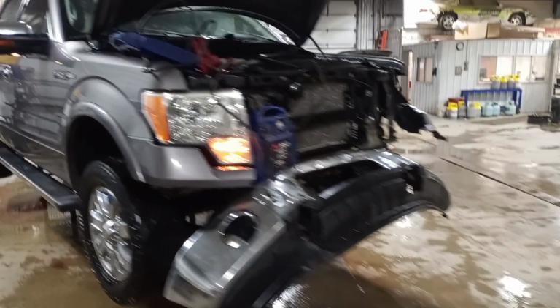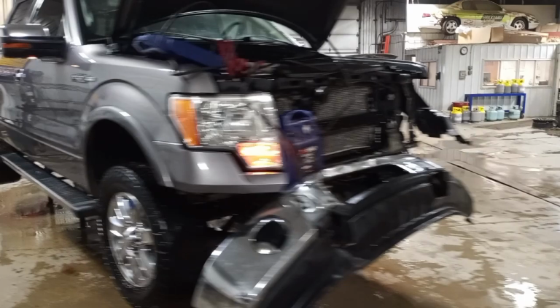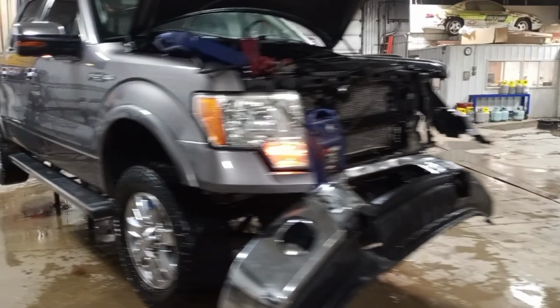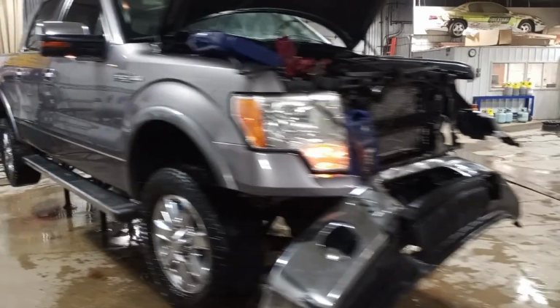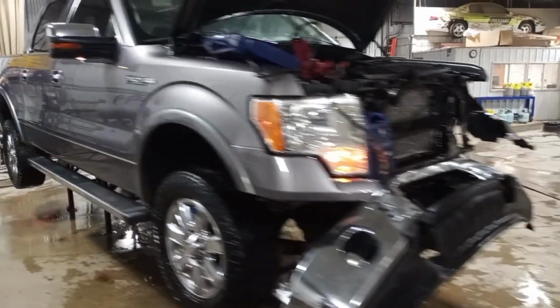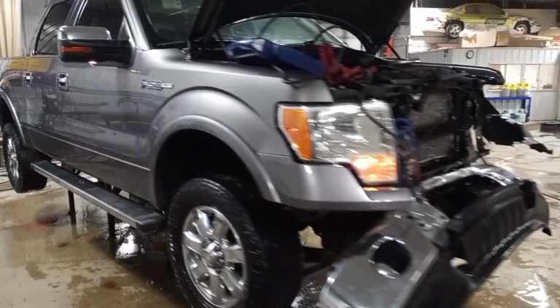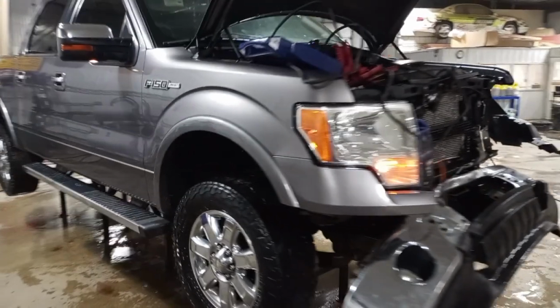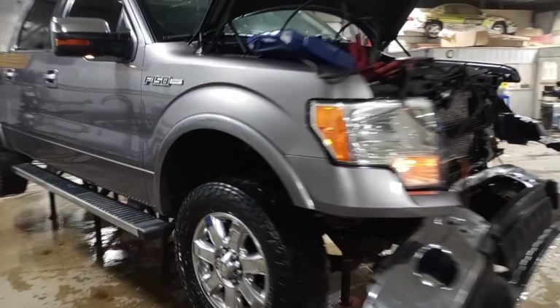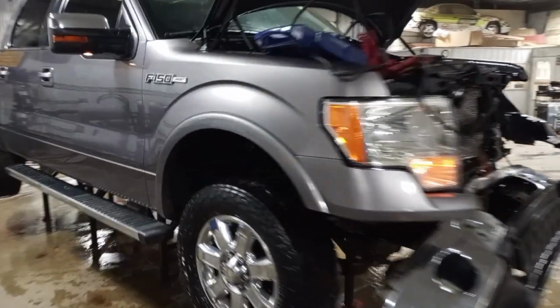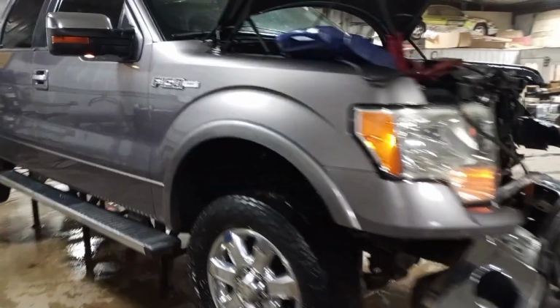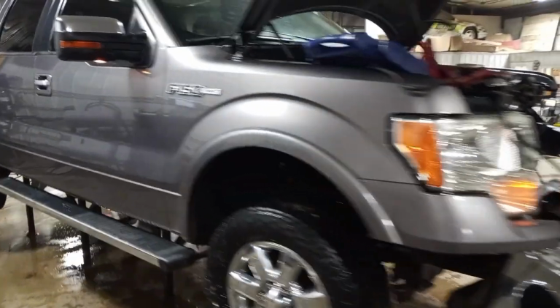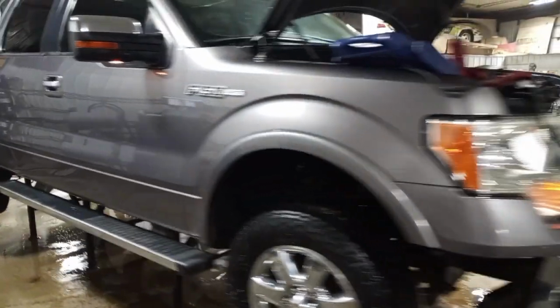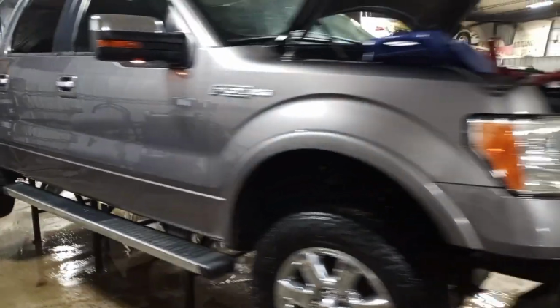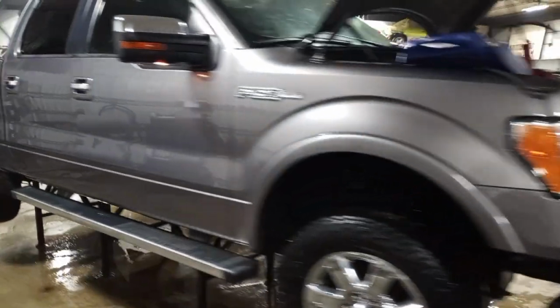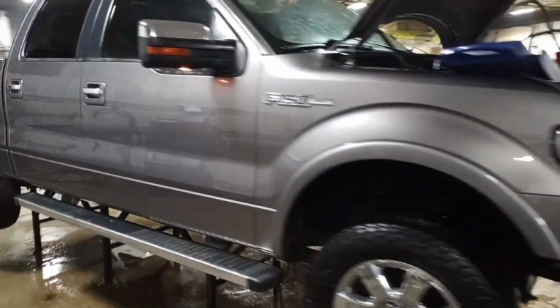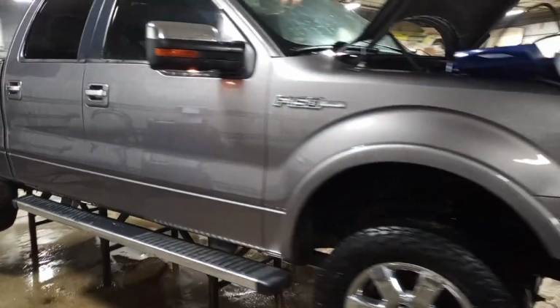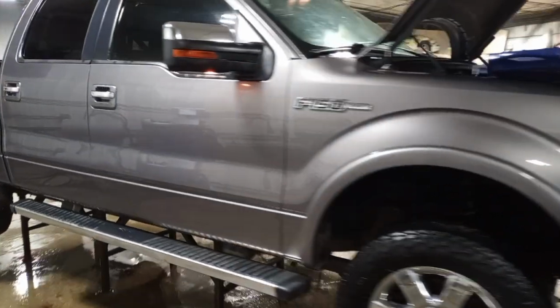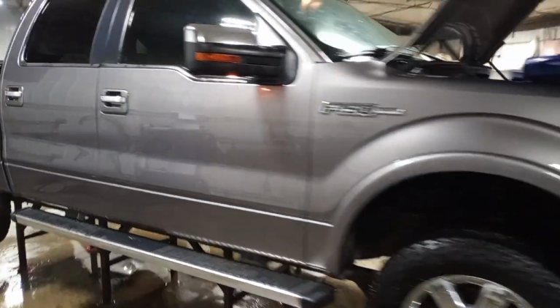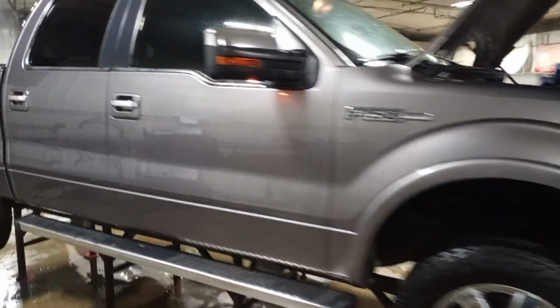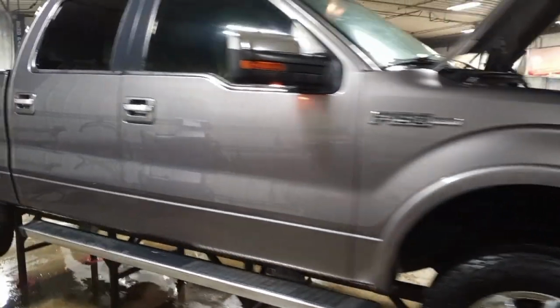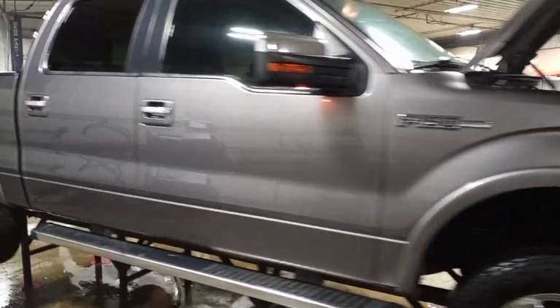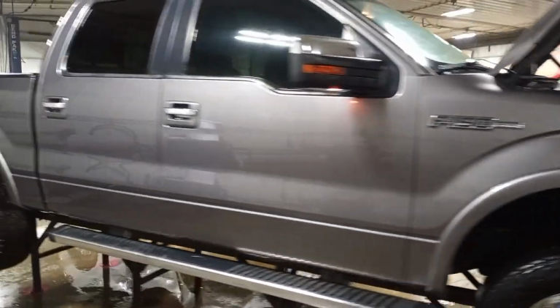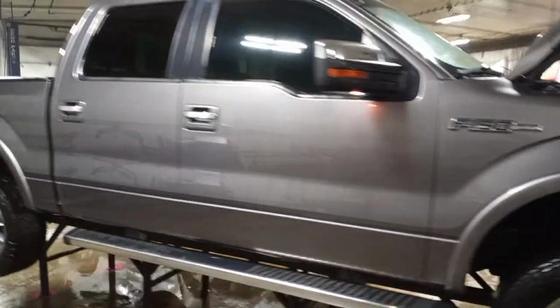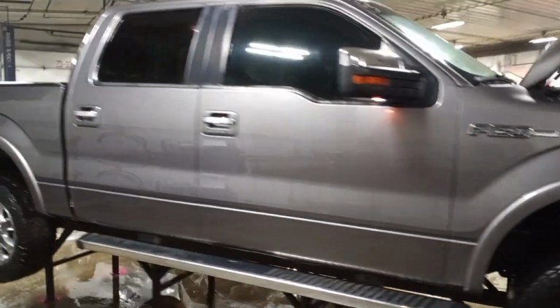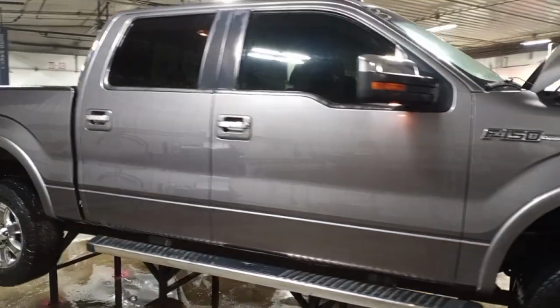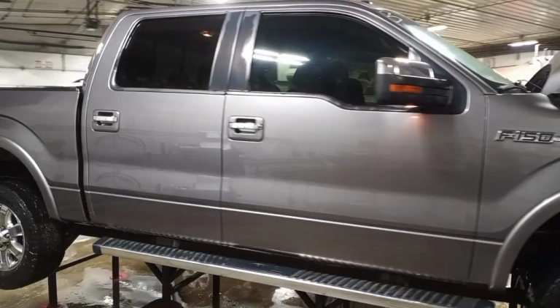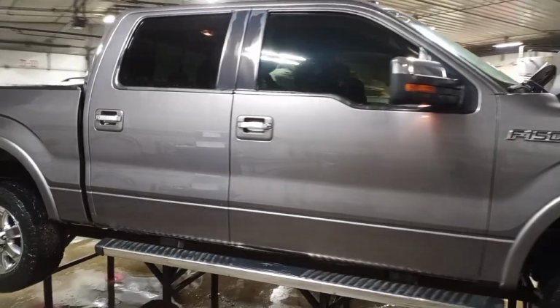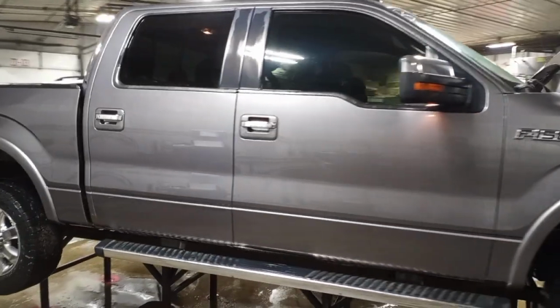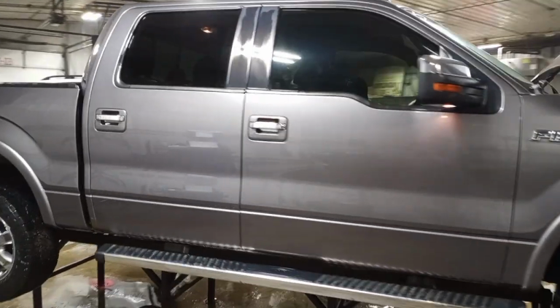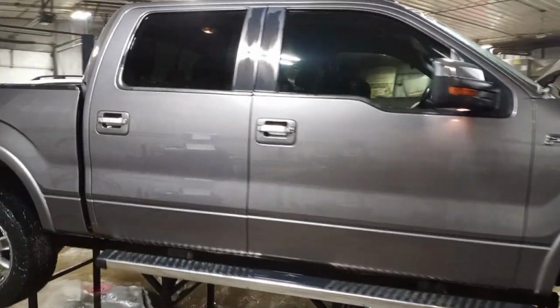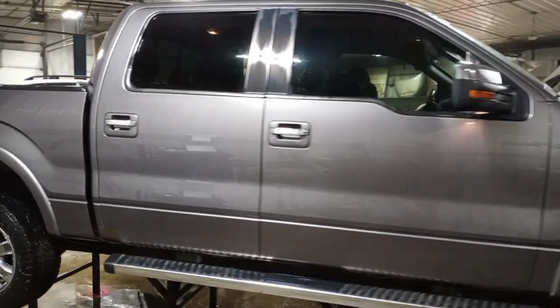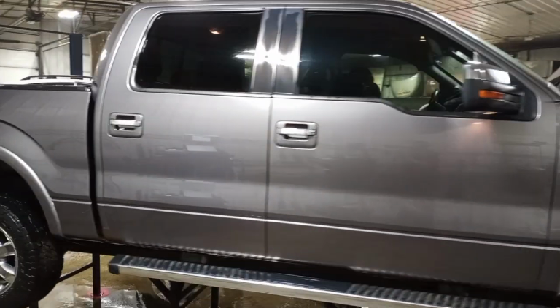Damage to the front, does run, won't be engaging it. We've got damage to the transmission cooler, so we're leaking fluid.